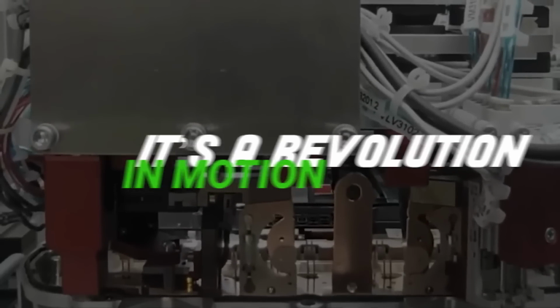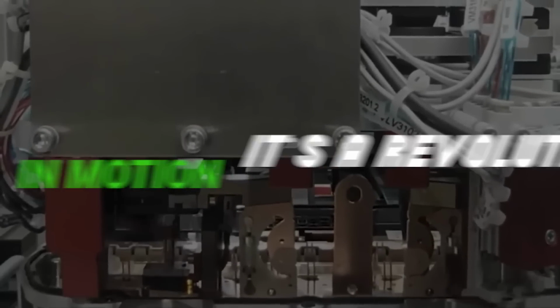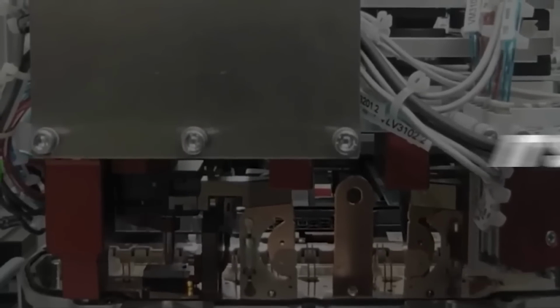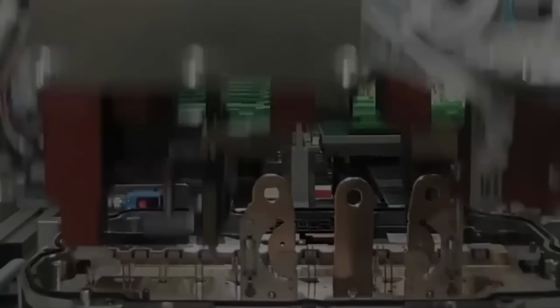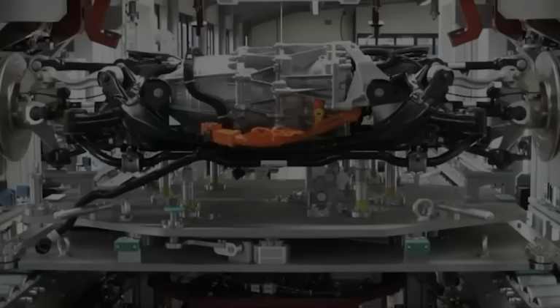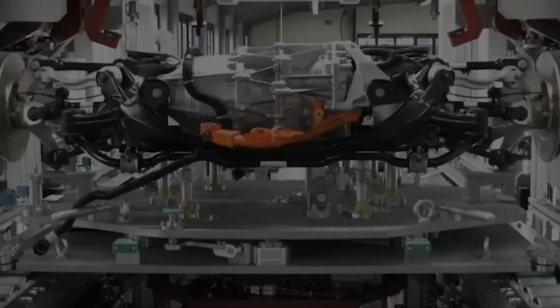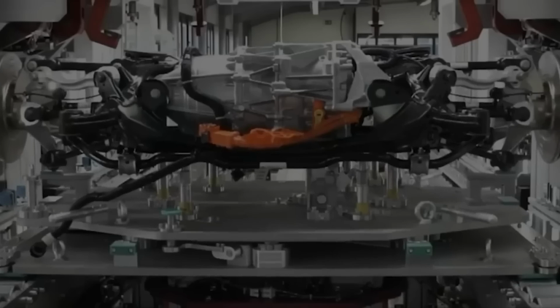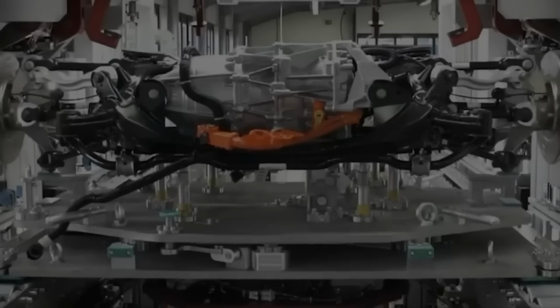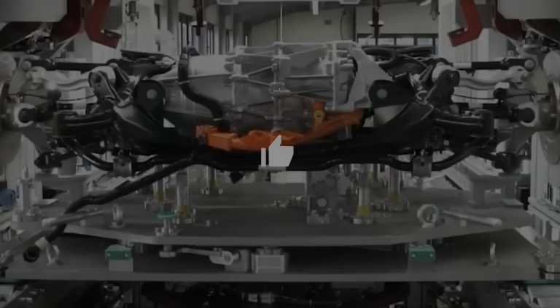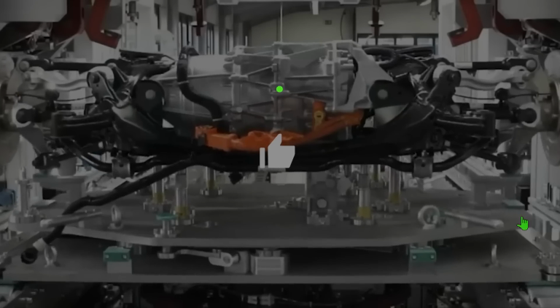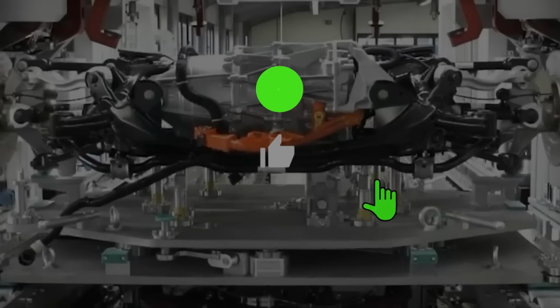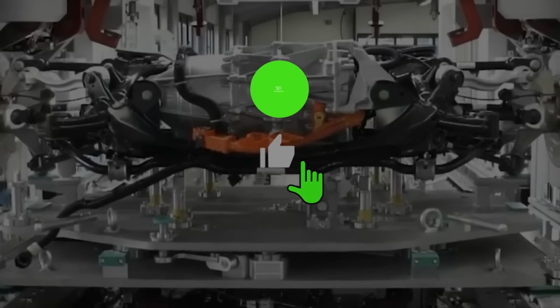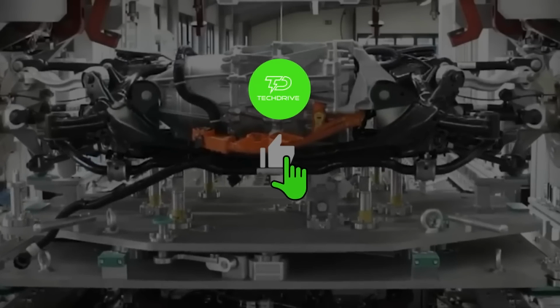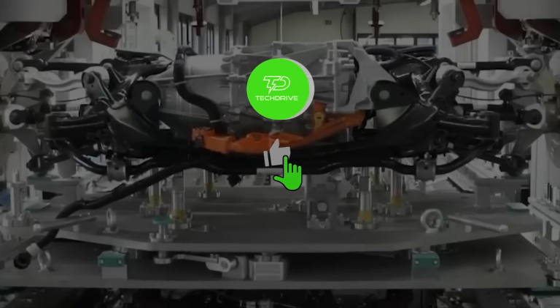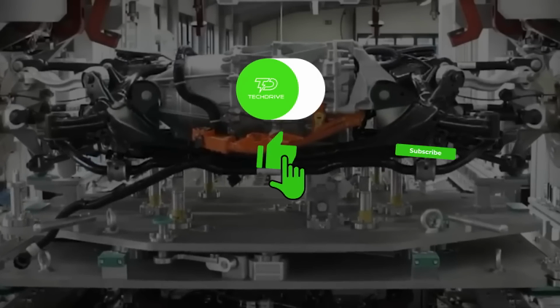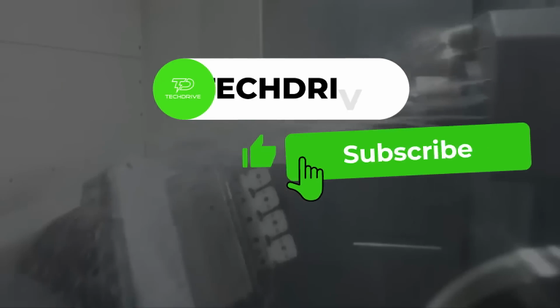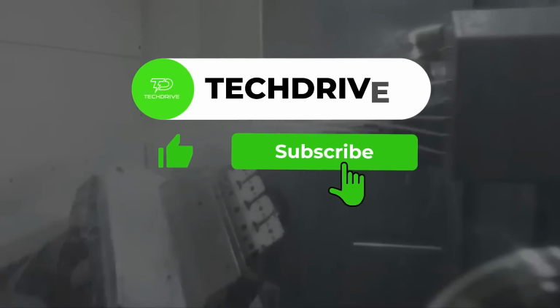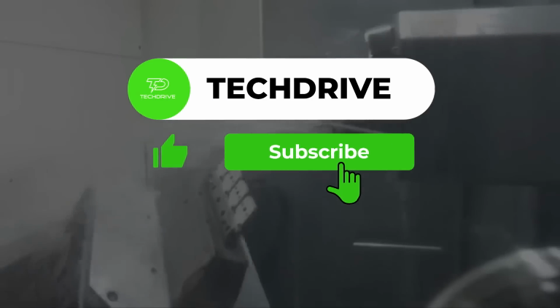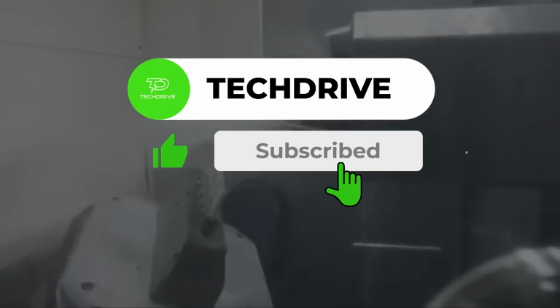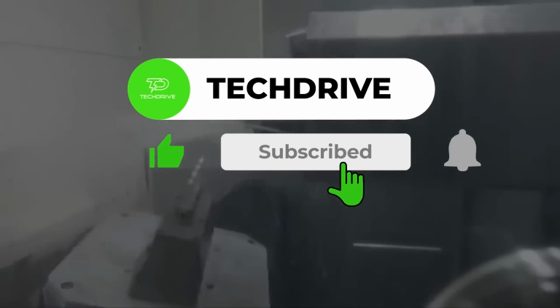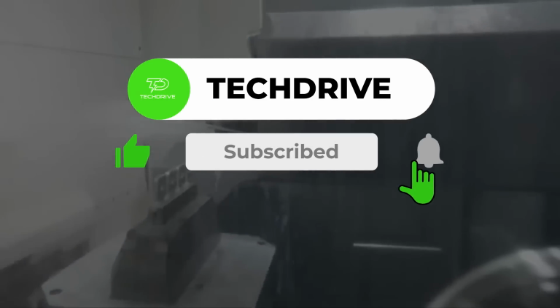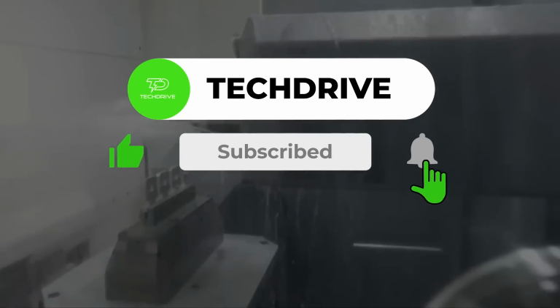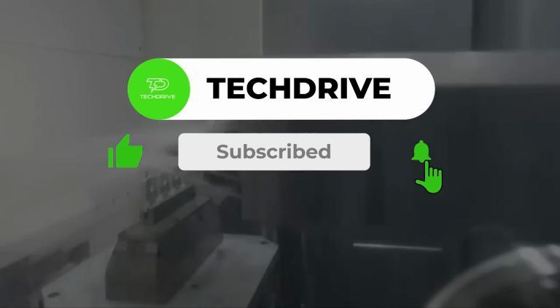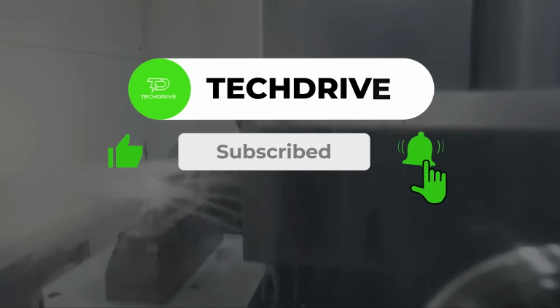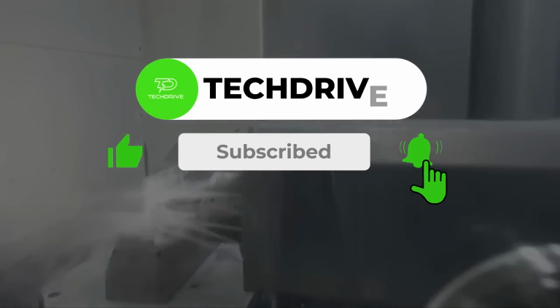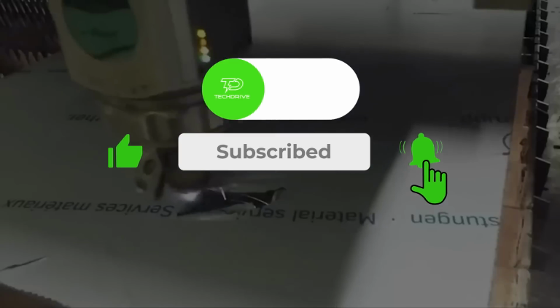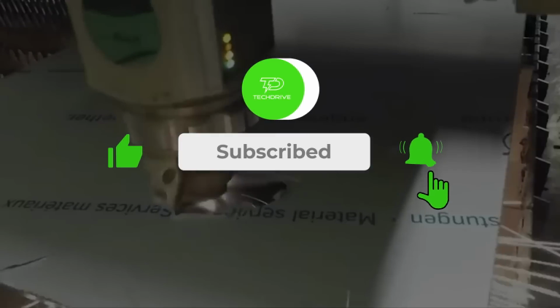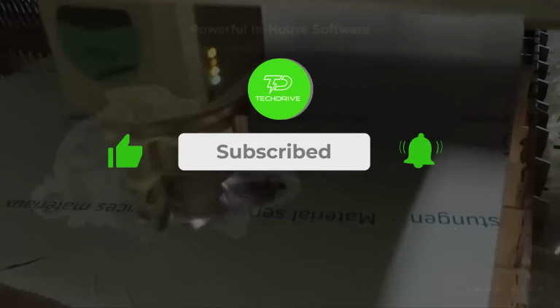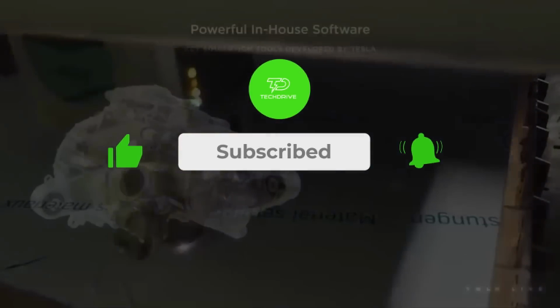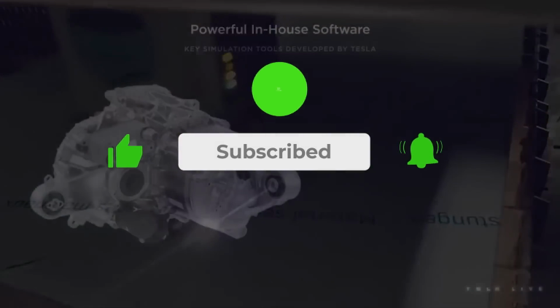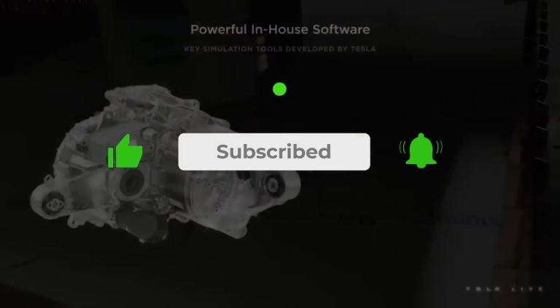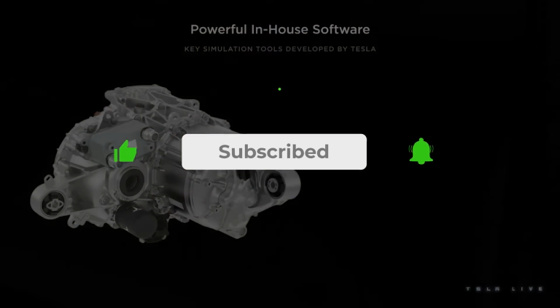If you enjoyed this video, make sure to like, share, and subscribe to more videos like this one. Stay charged and keep zooming.